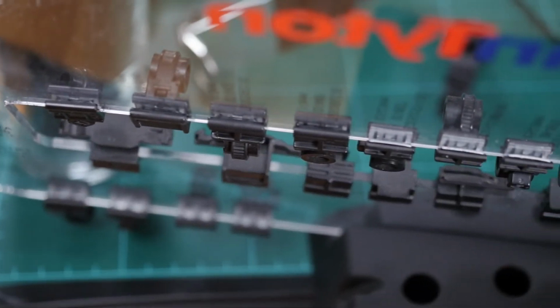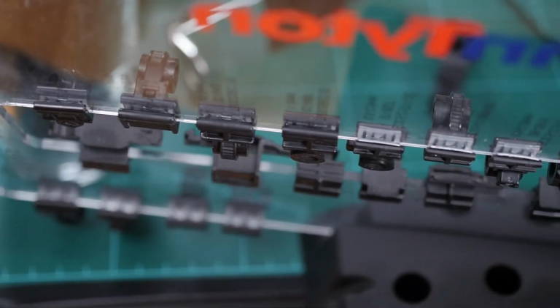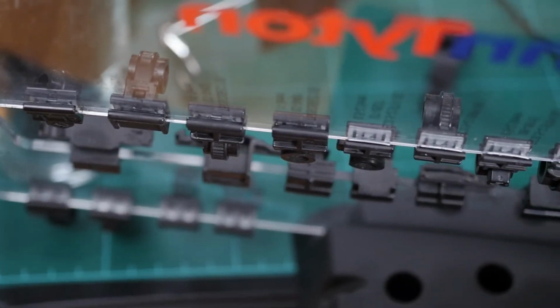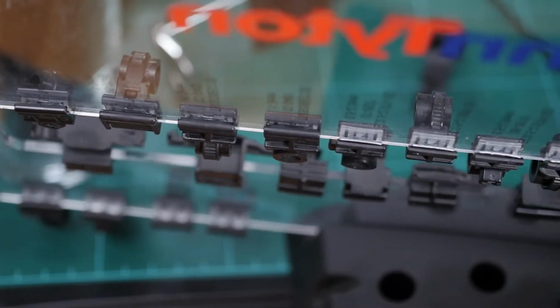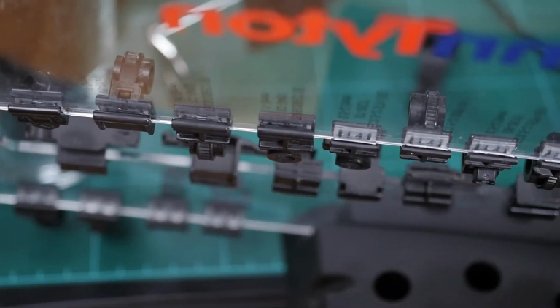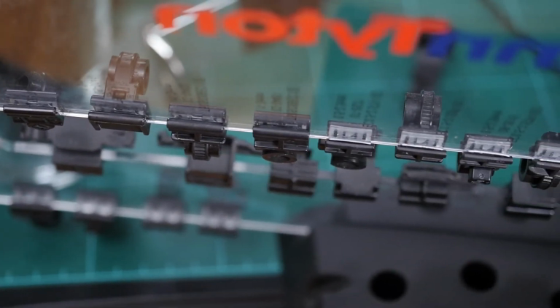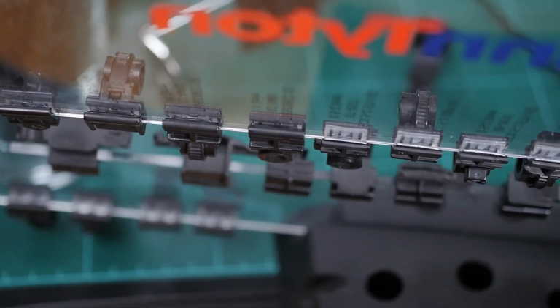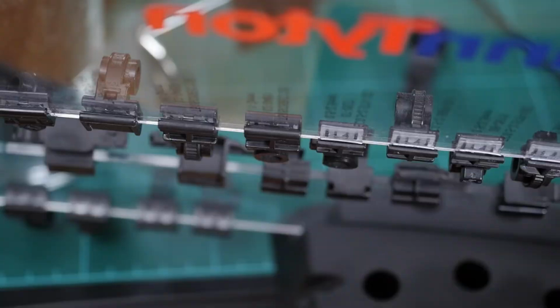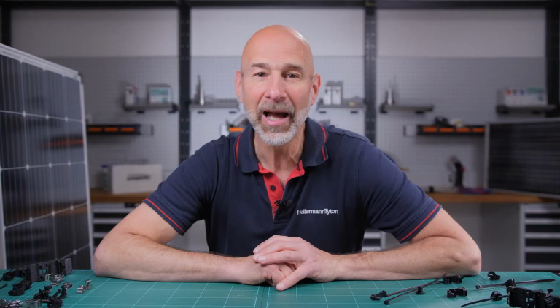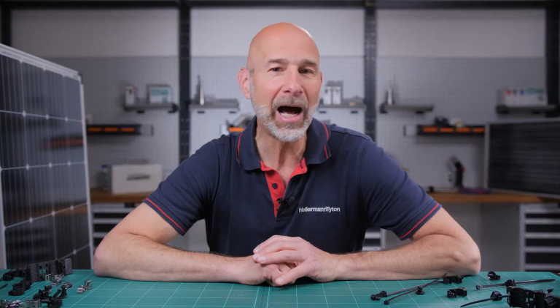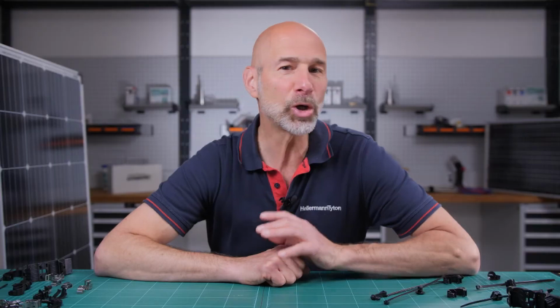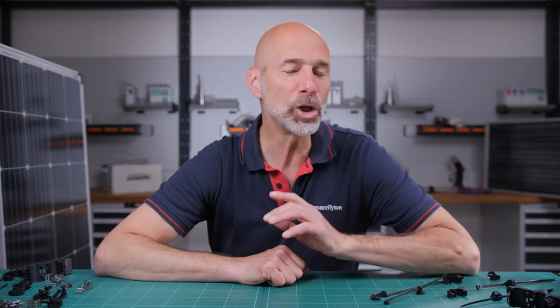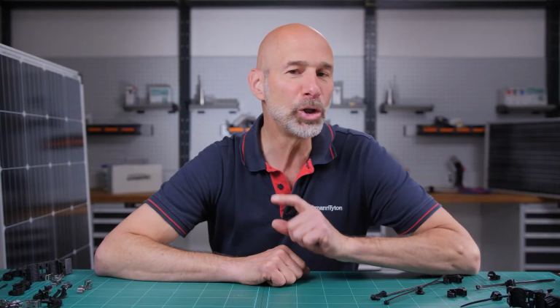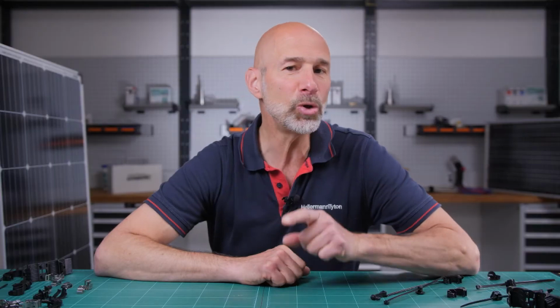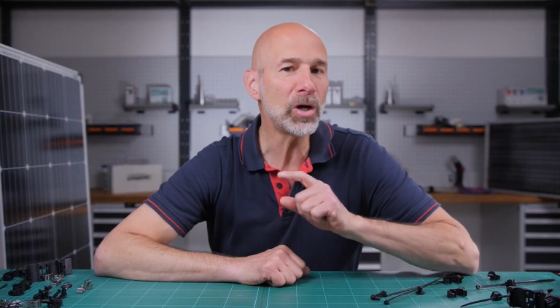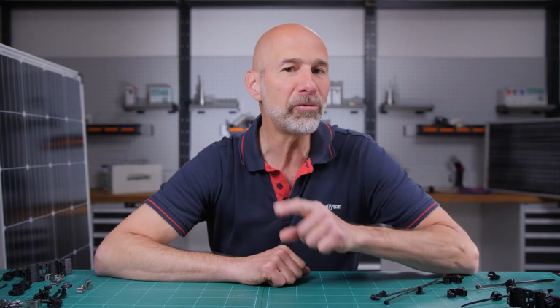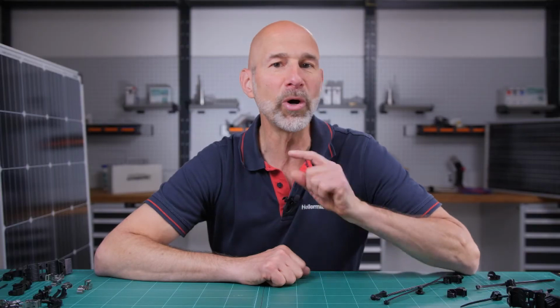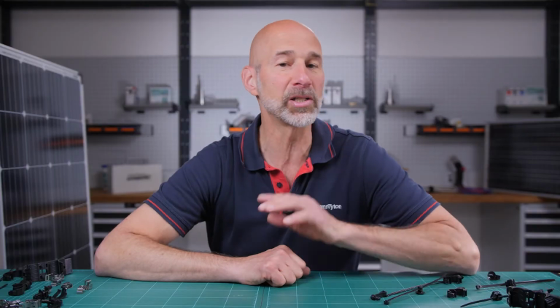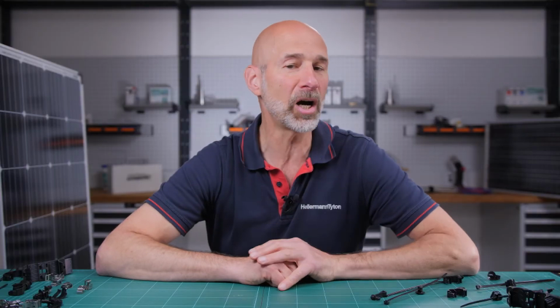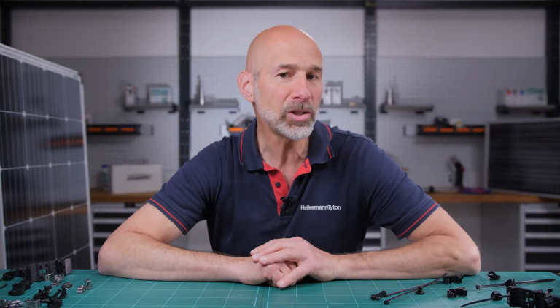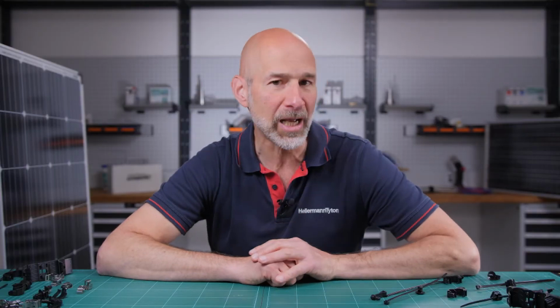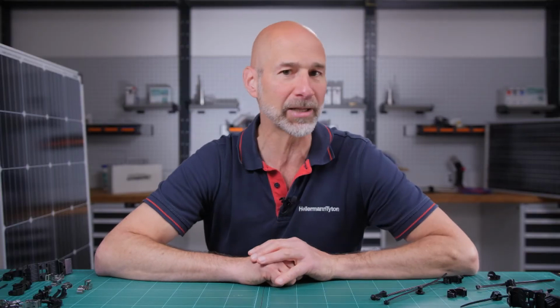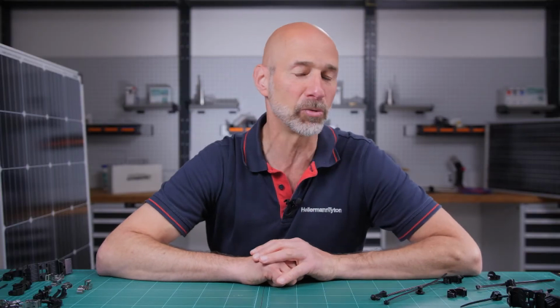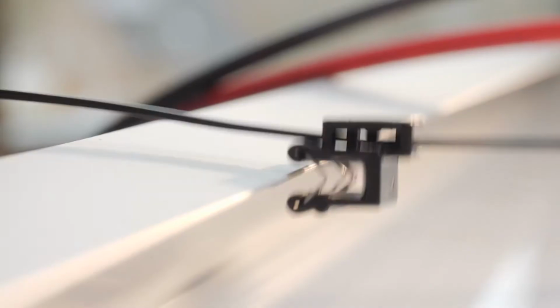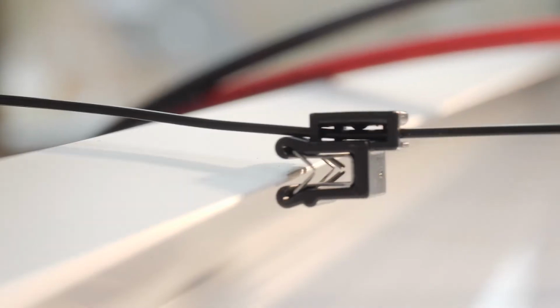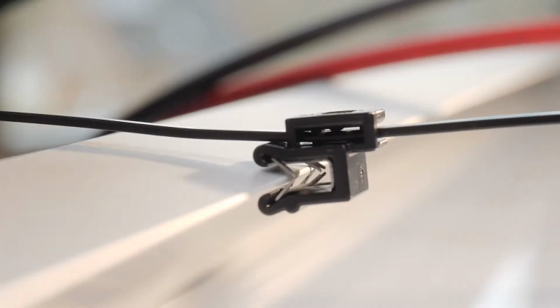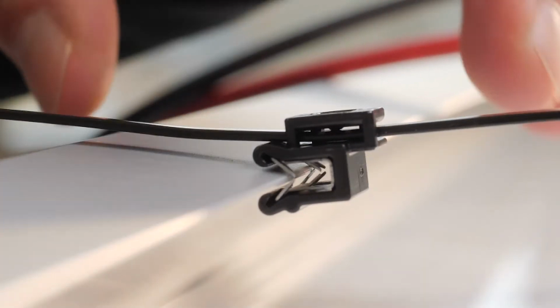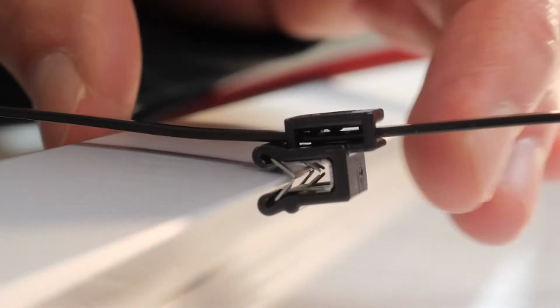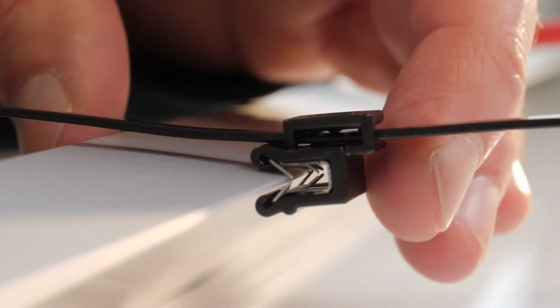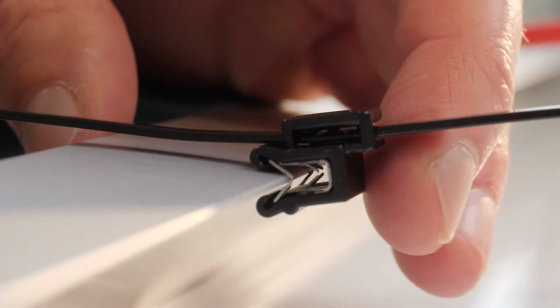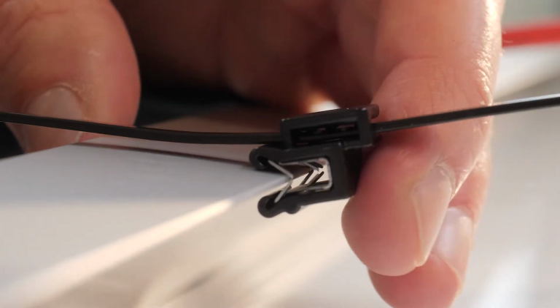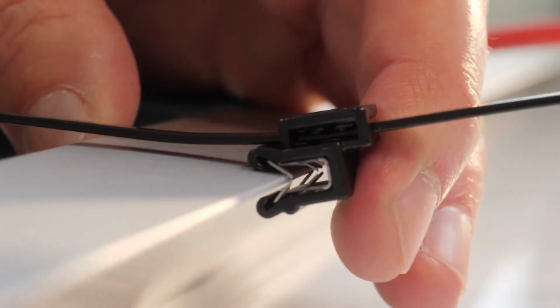Today's topic is: how can you avoid contact corrosion in your edge mounting?